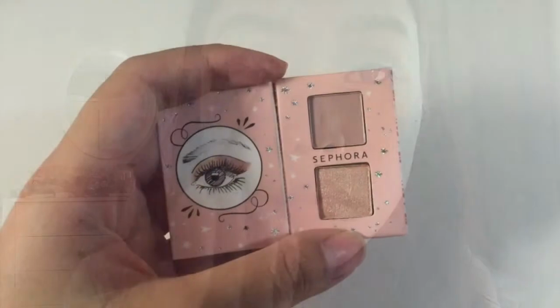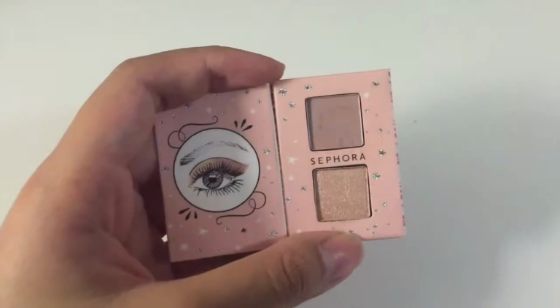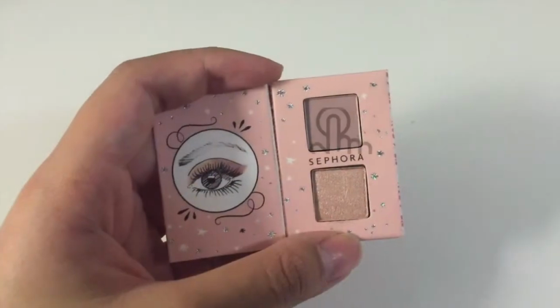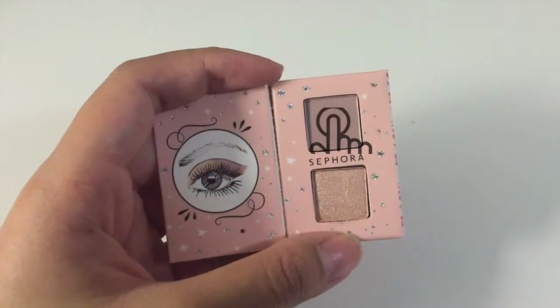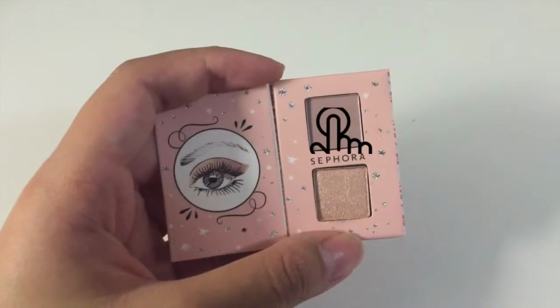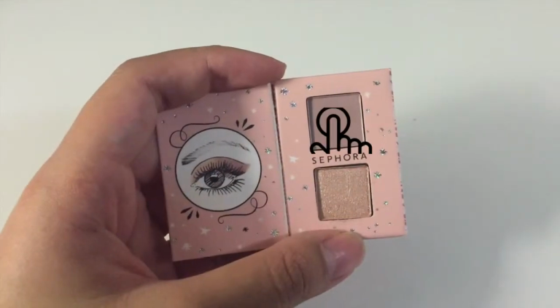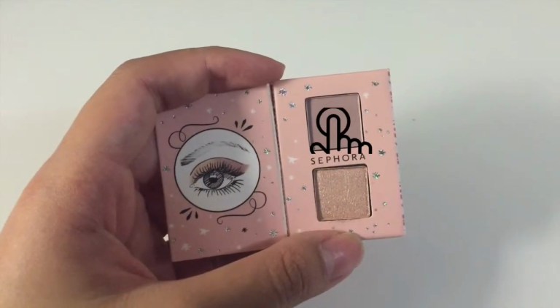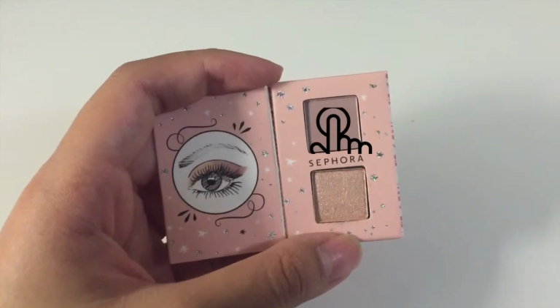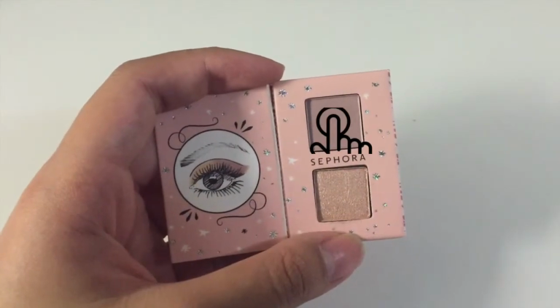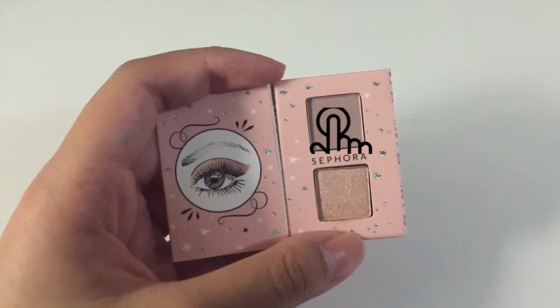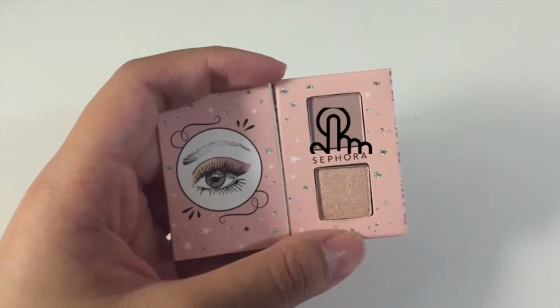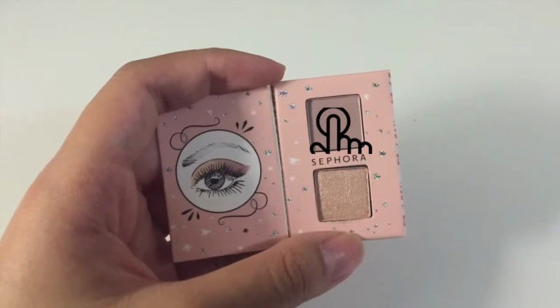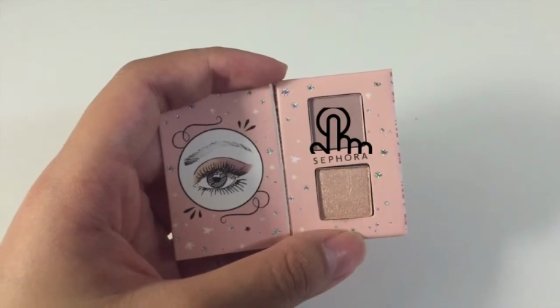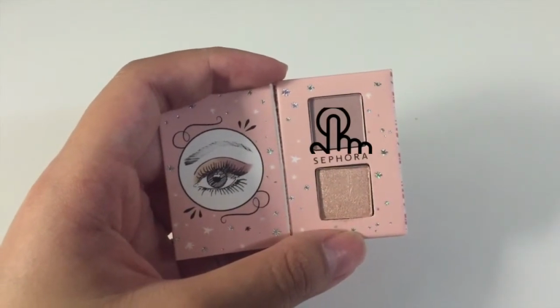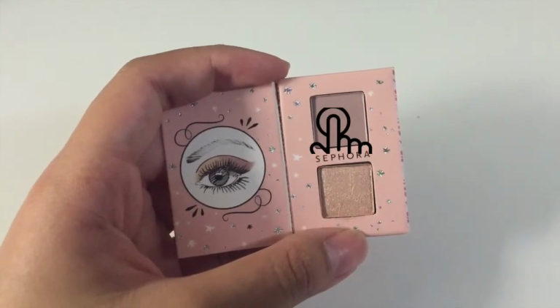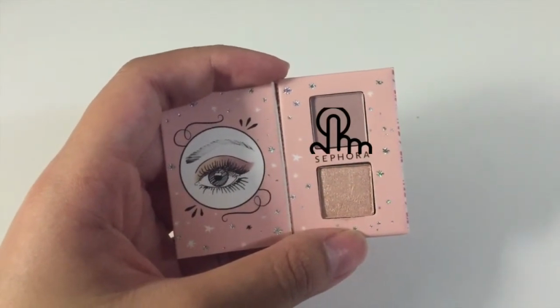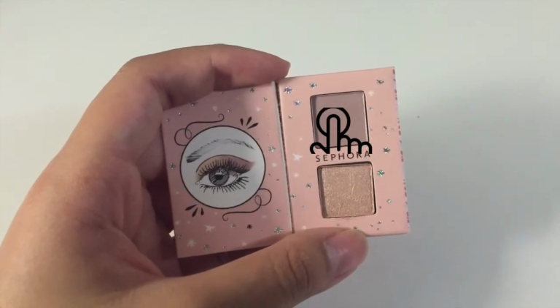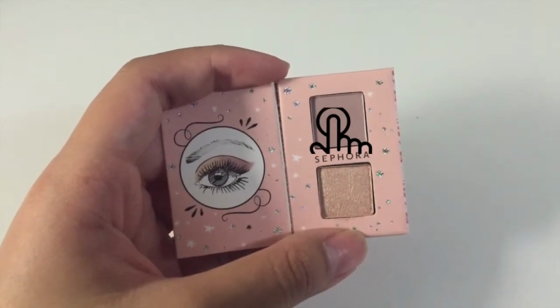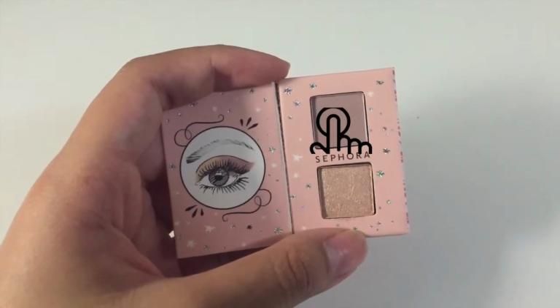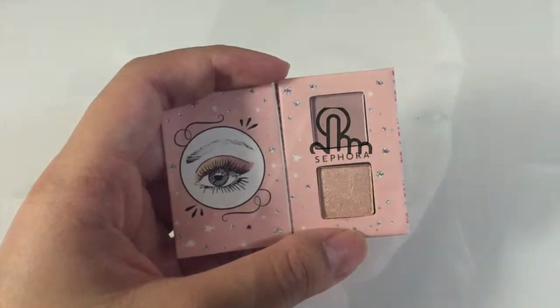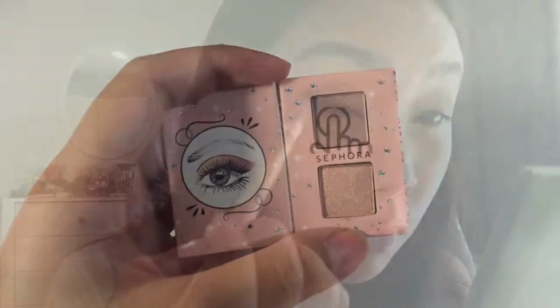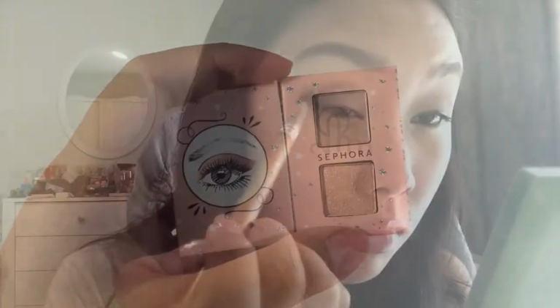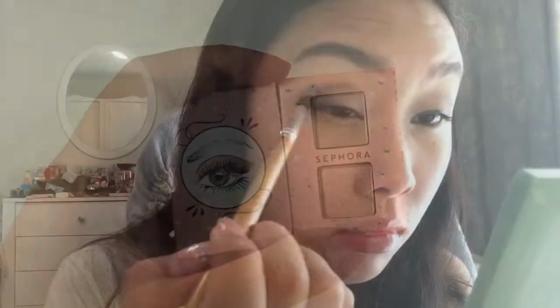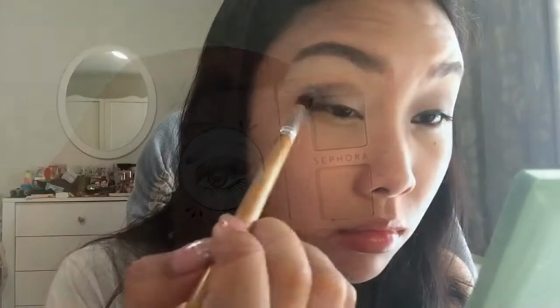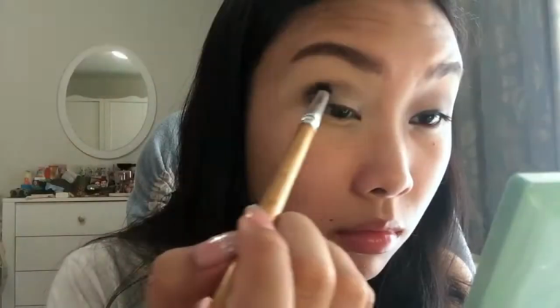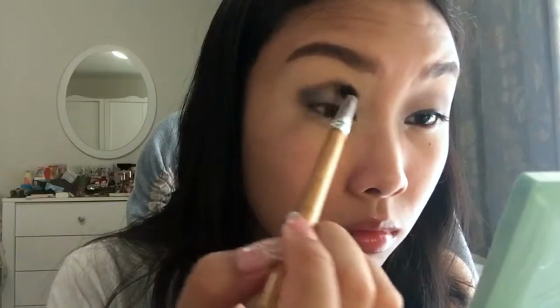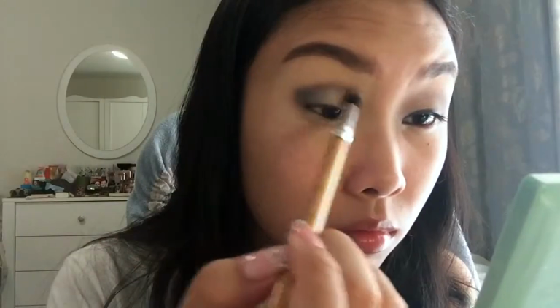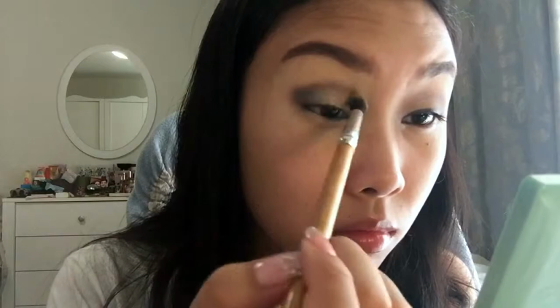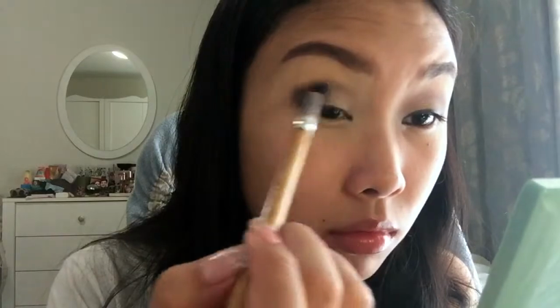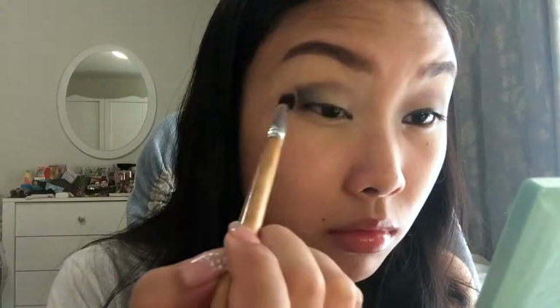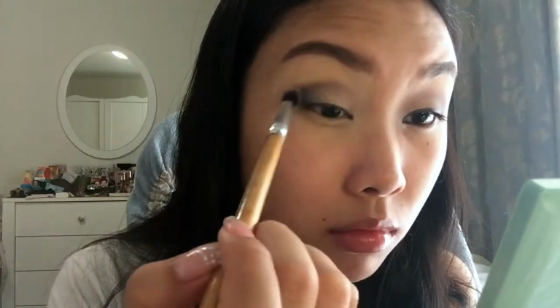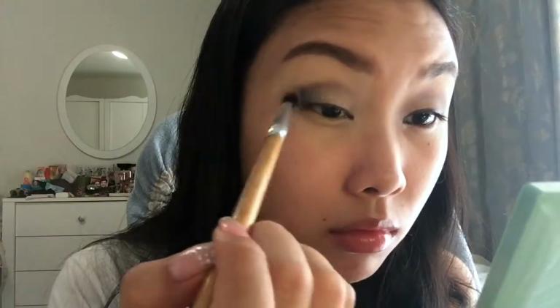Now going back in with my transition color, I'm just going to use it with the same brush to blend everything together.